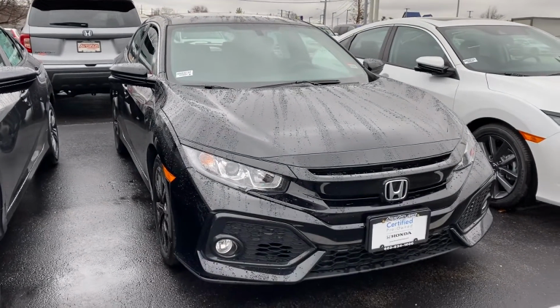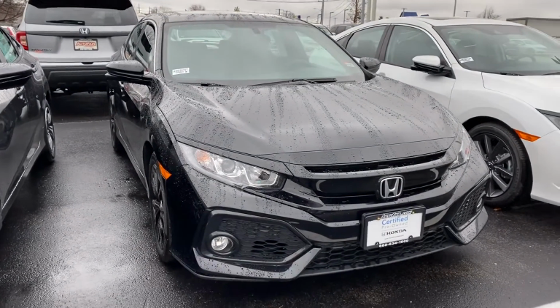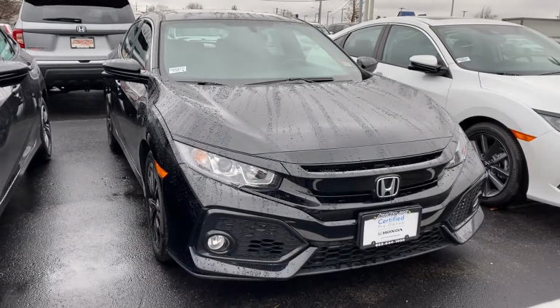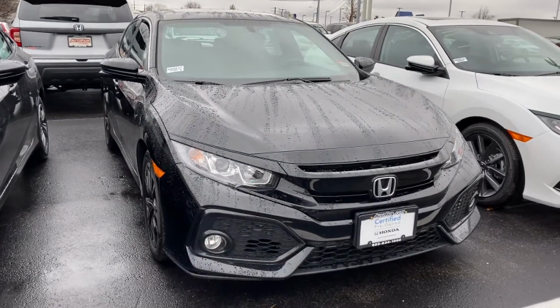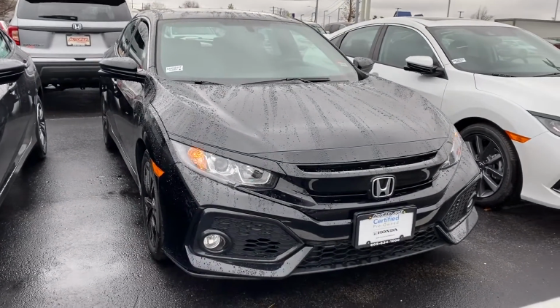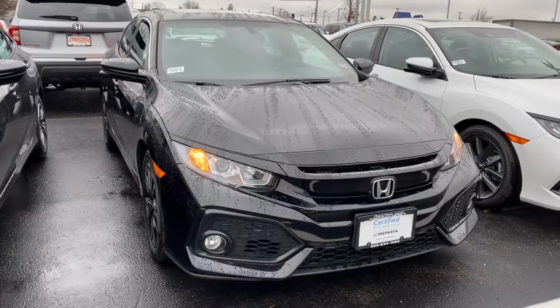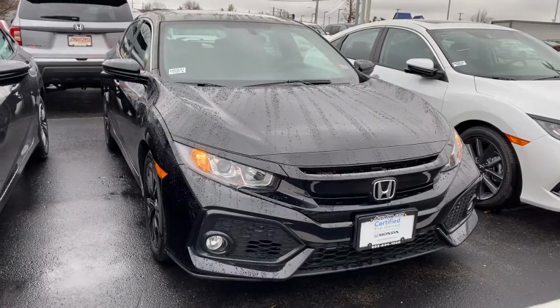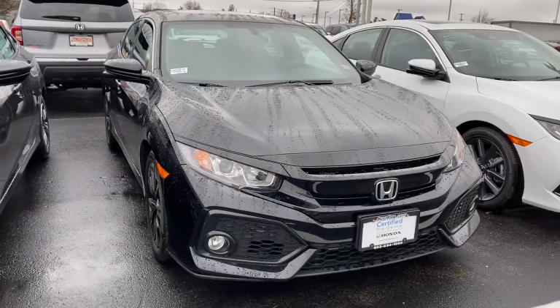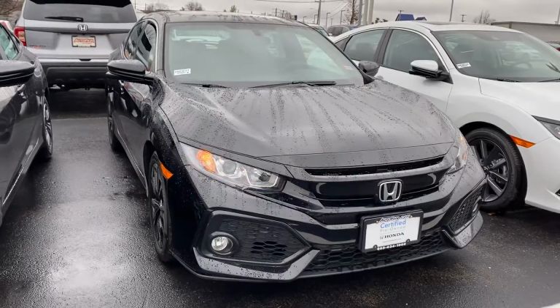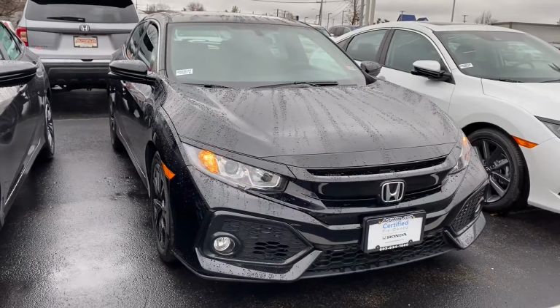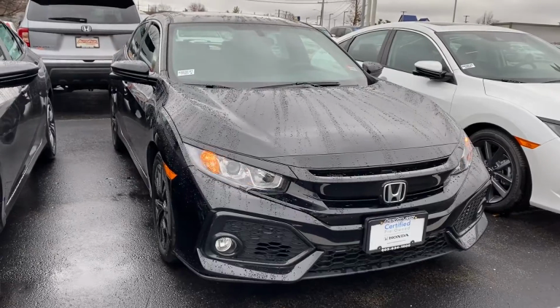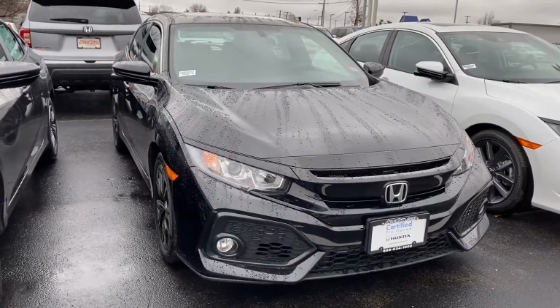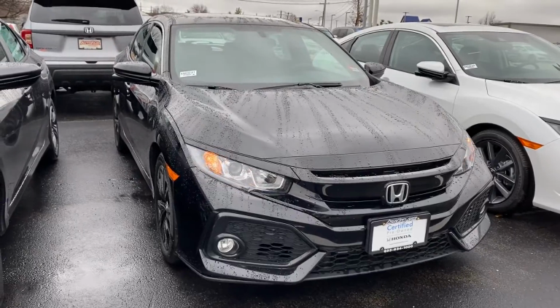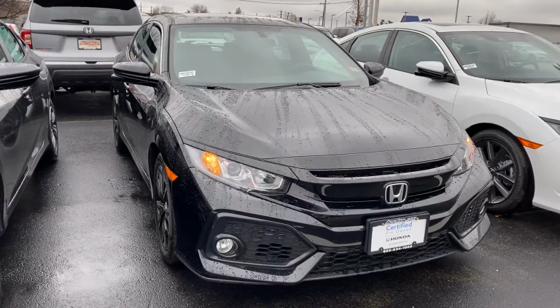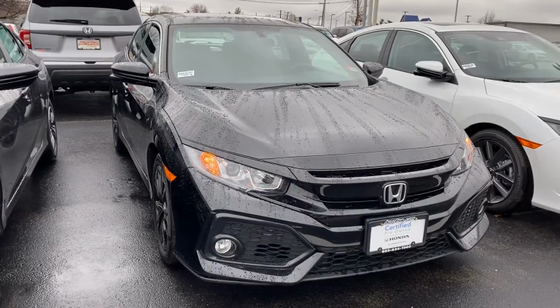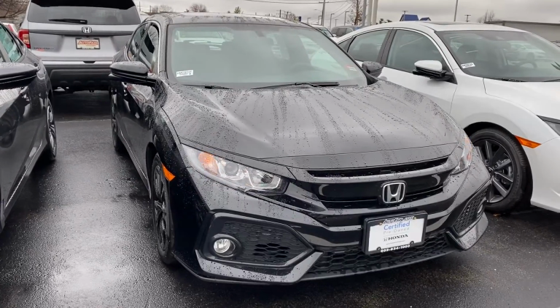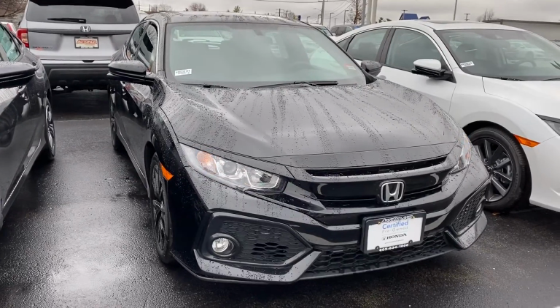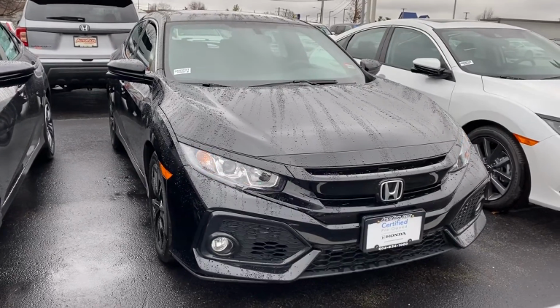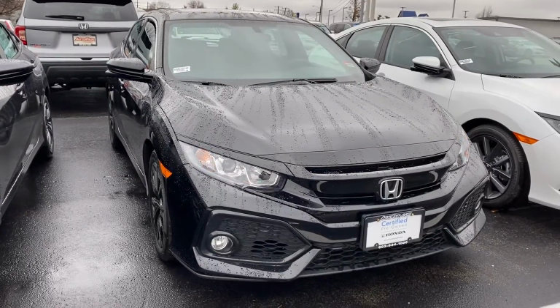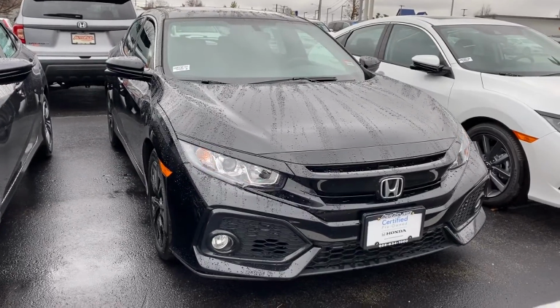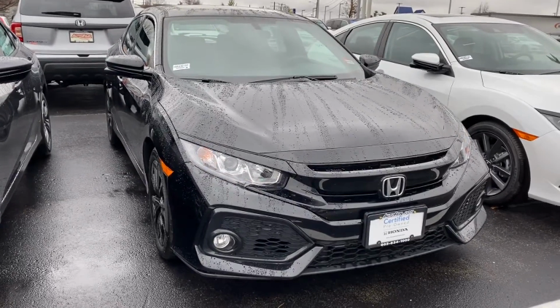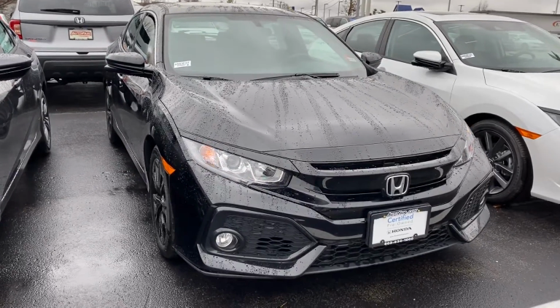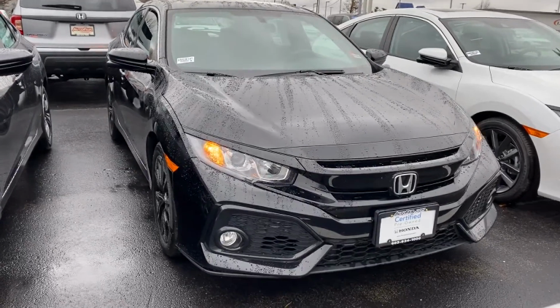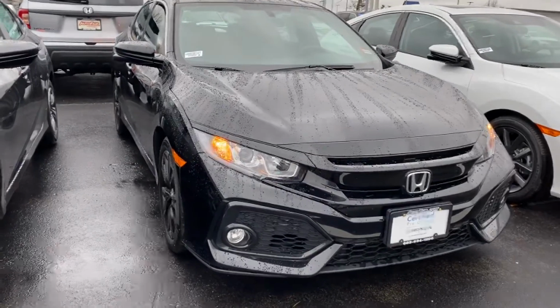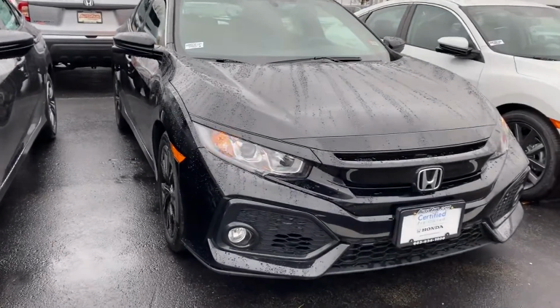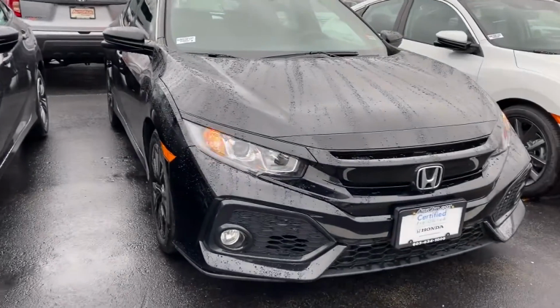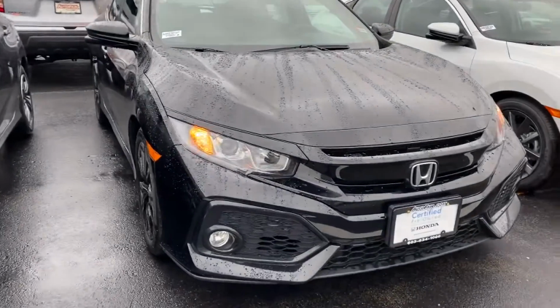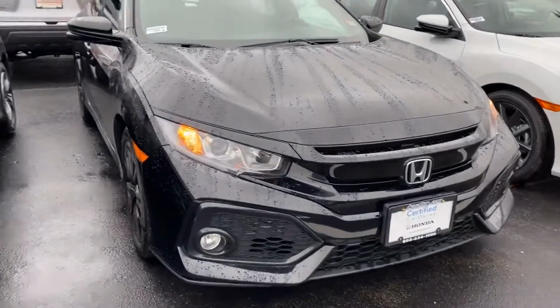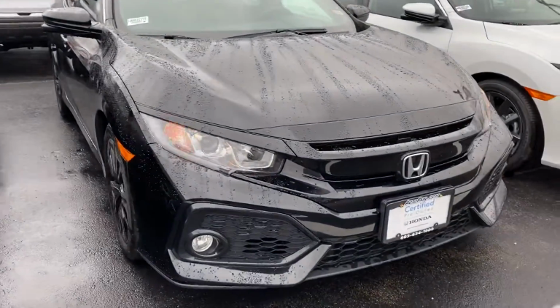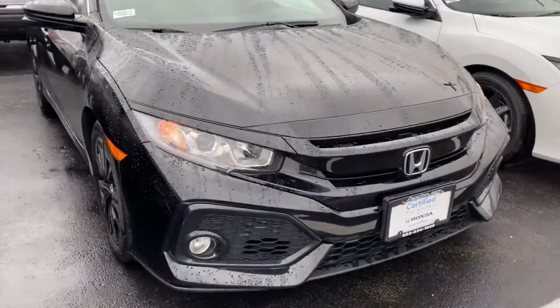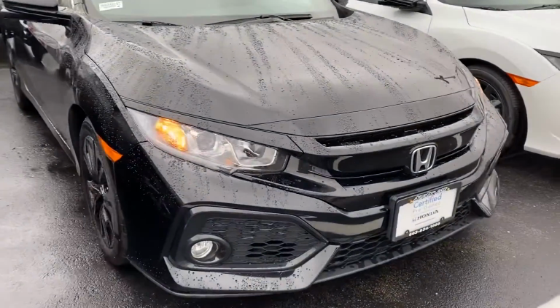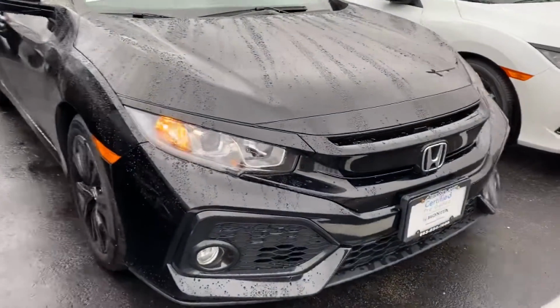This is also Honda Certified, so you have a better warranty than a new car. So there's the front of it.